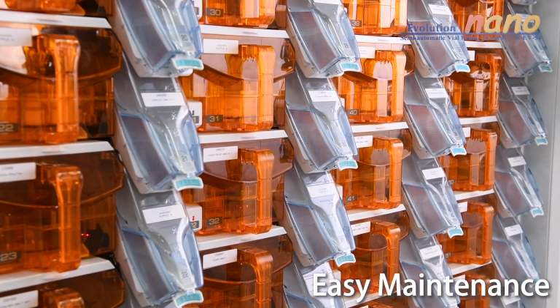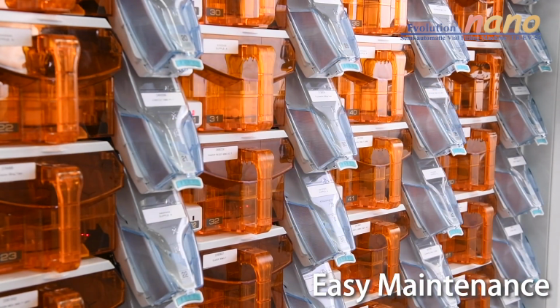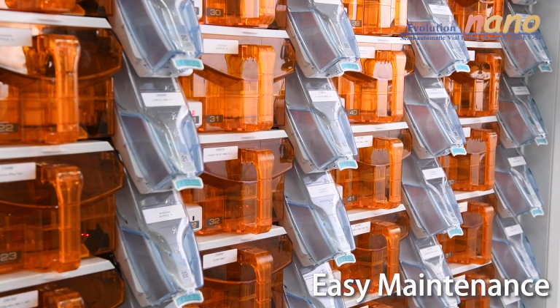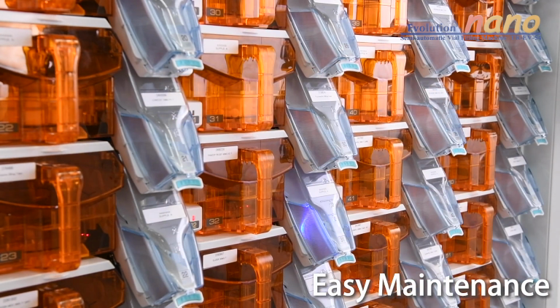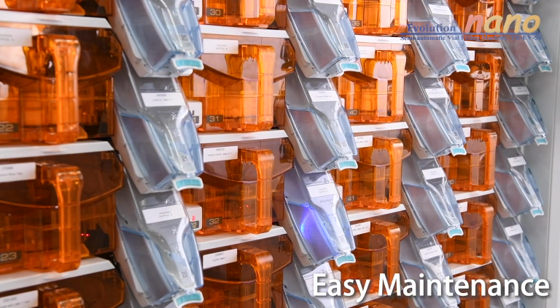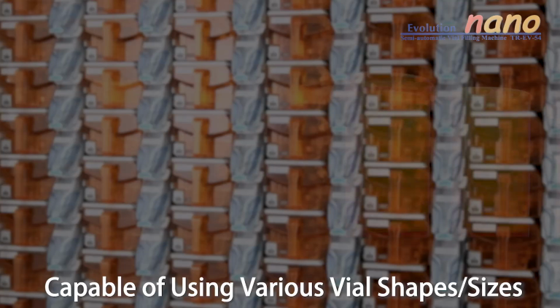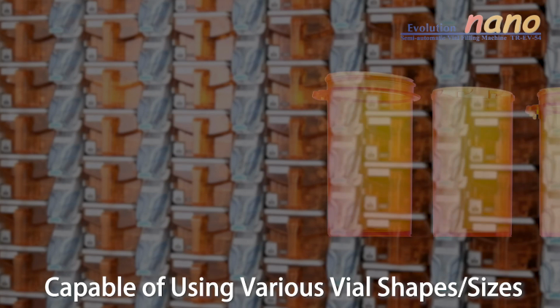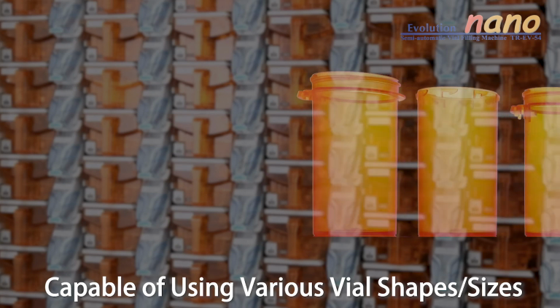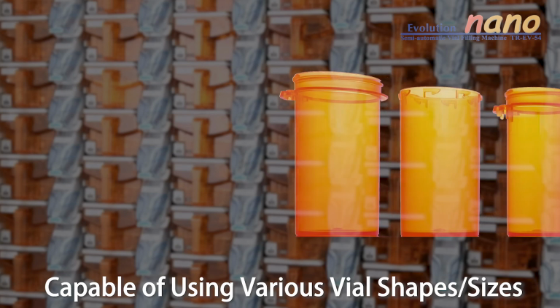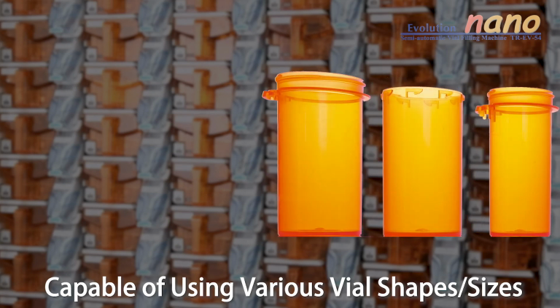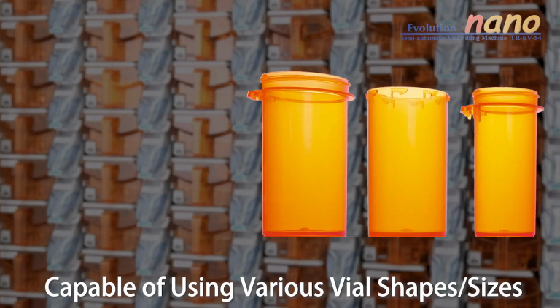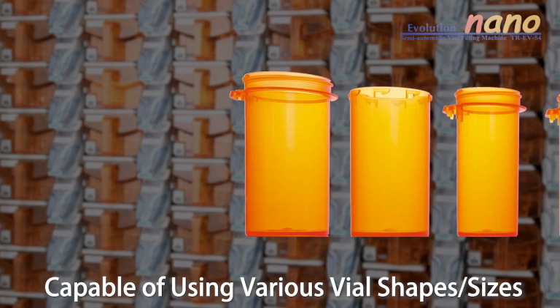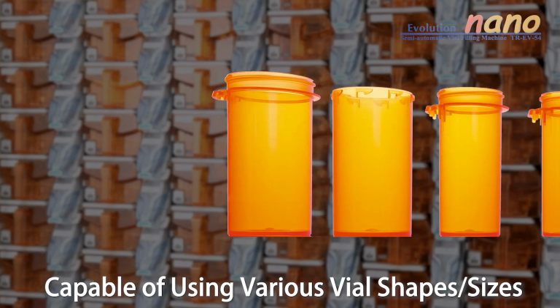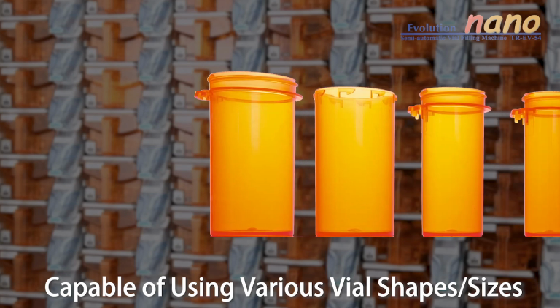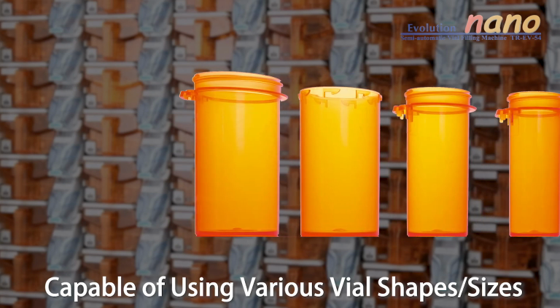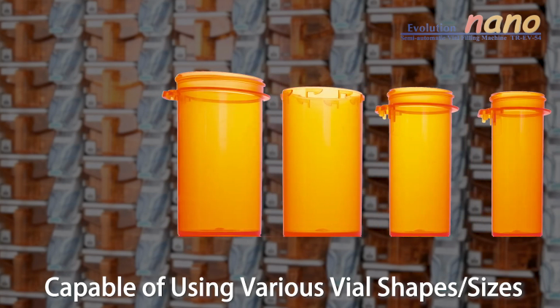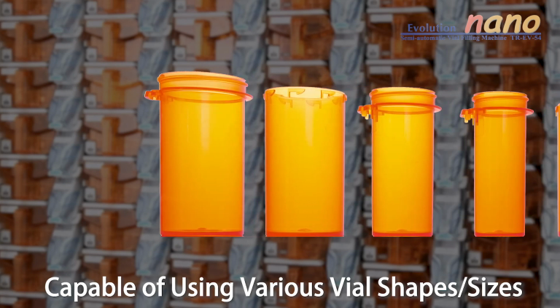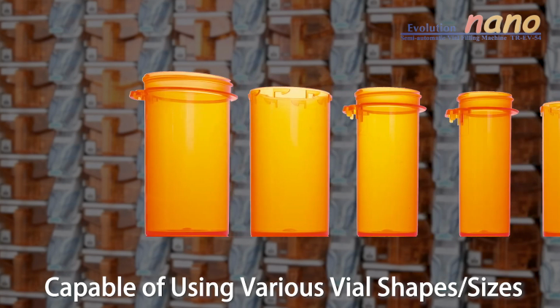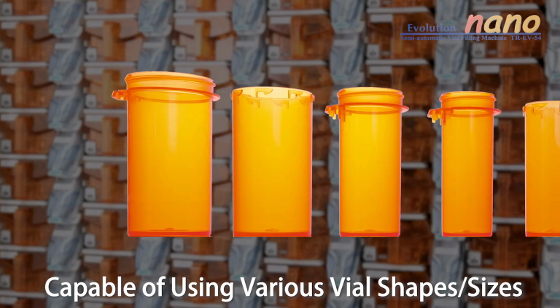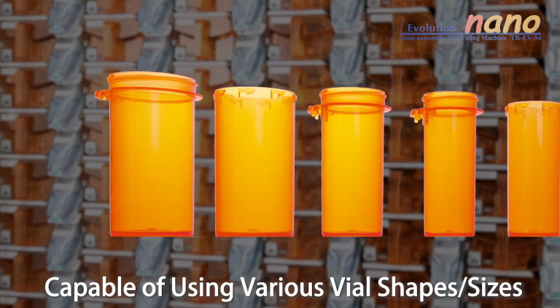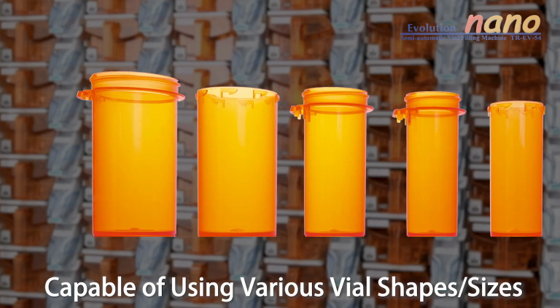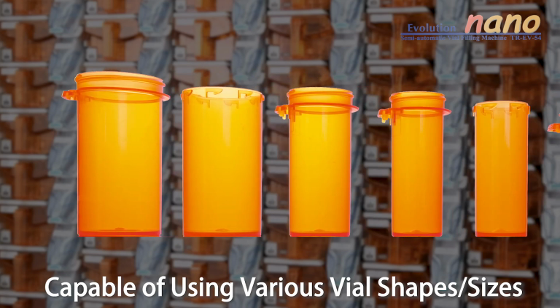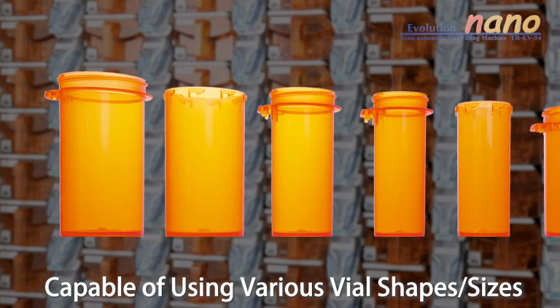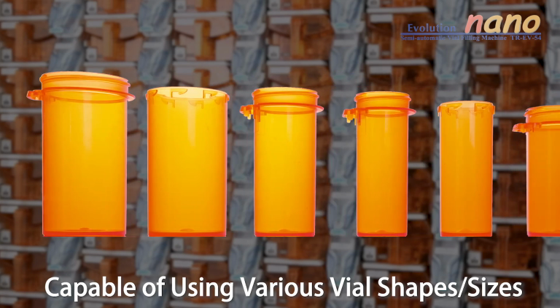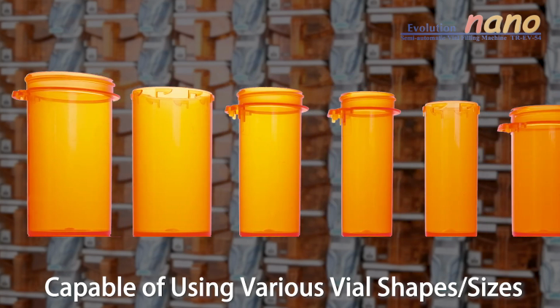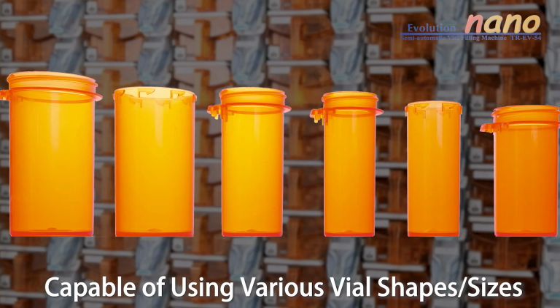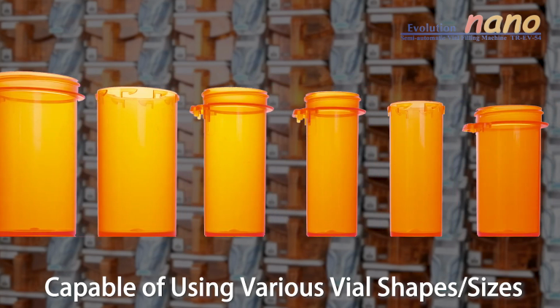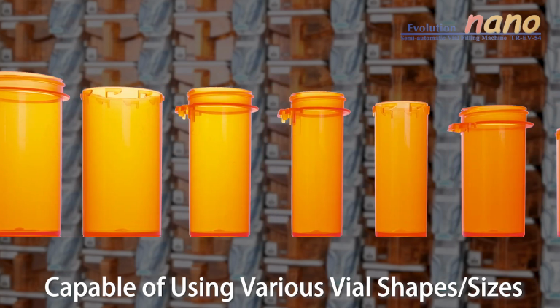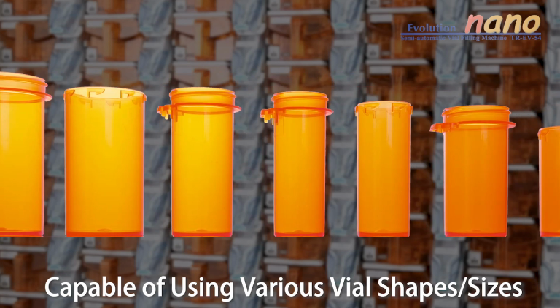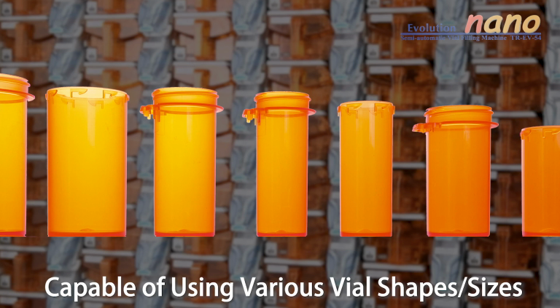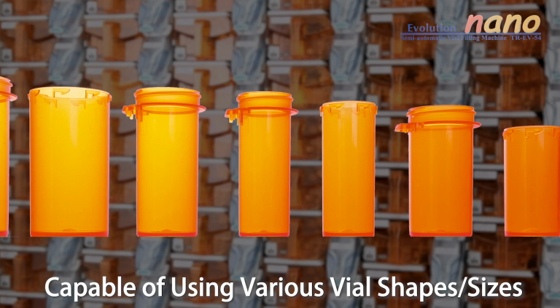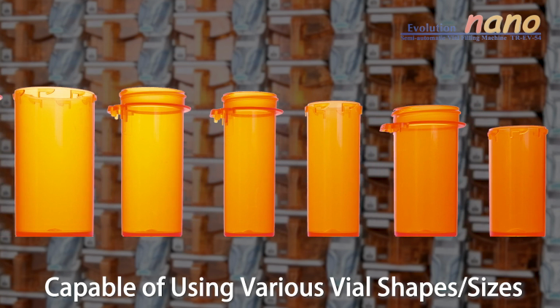And finally, your choice of vial shape and color is nearly limitless, thanks to the intelligent design of the dispense chutes.